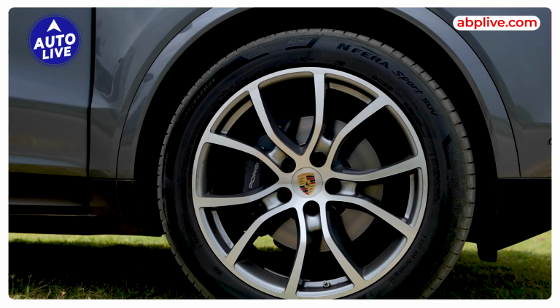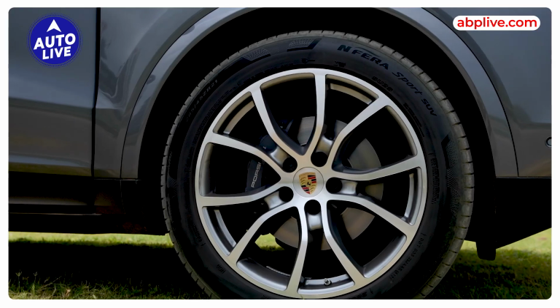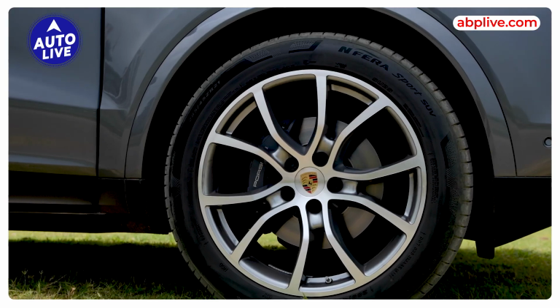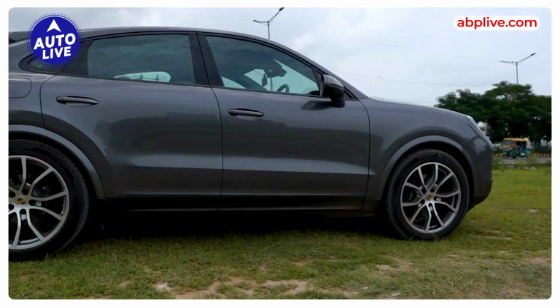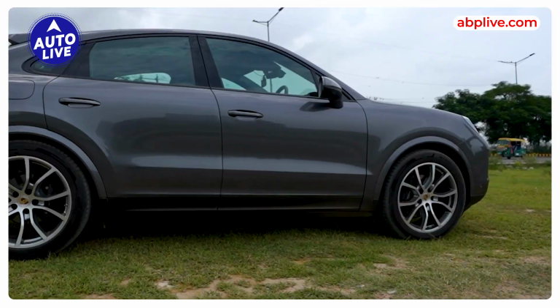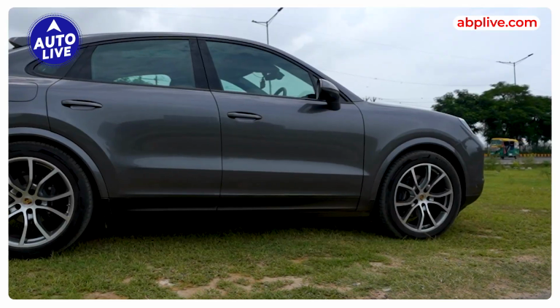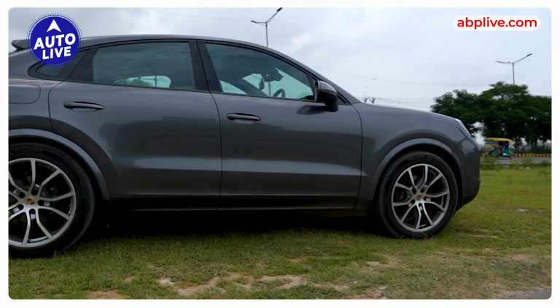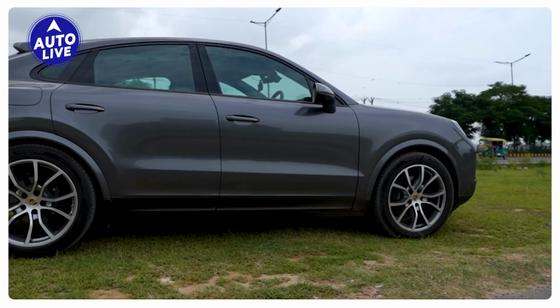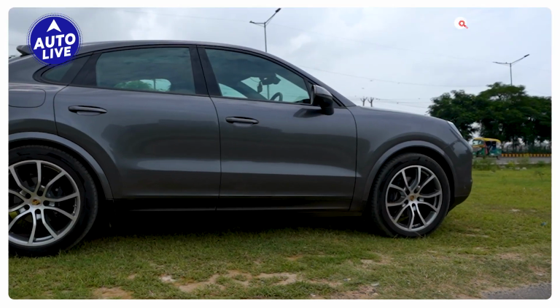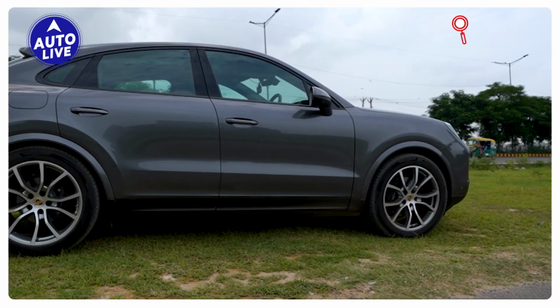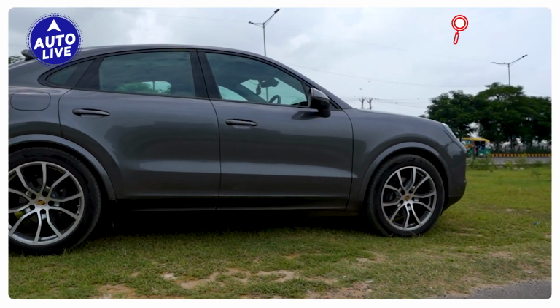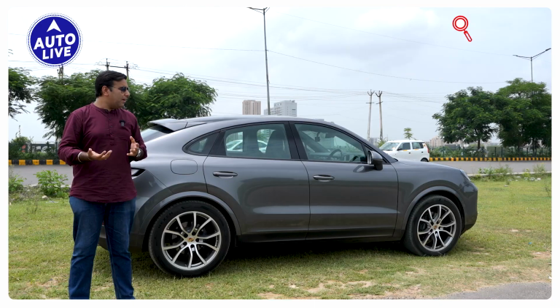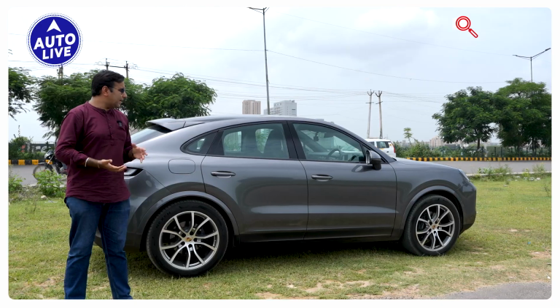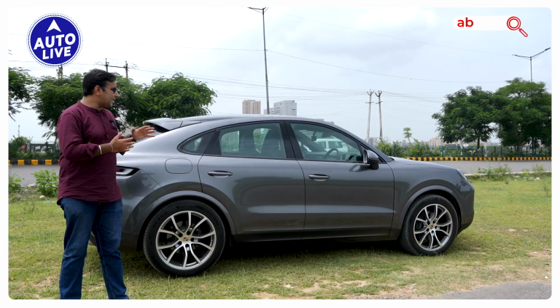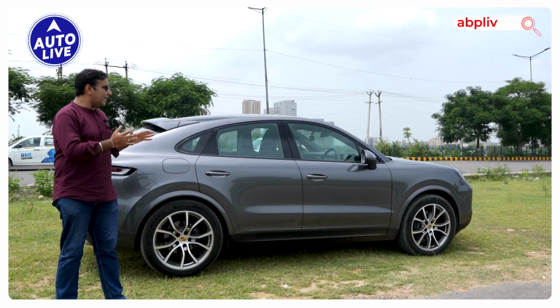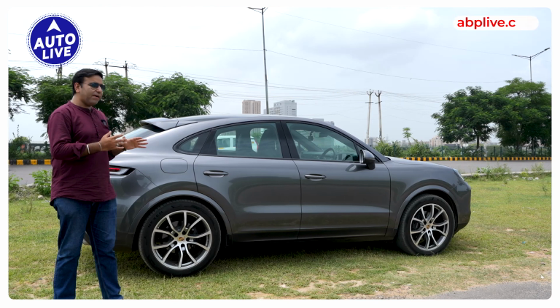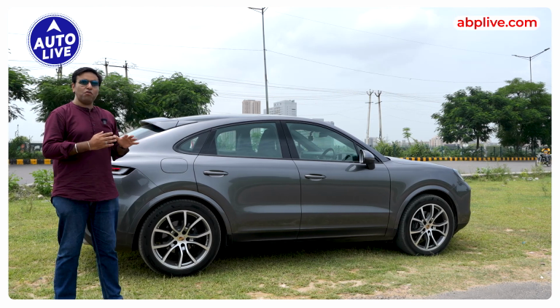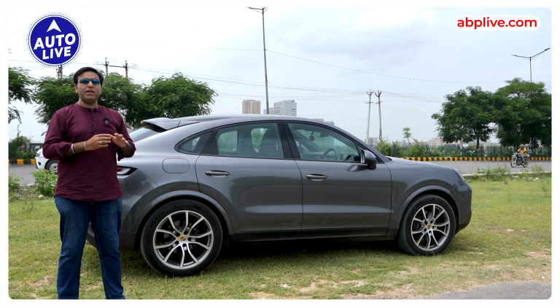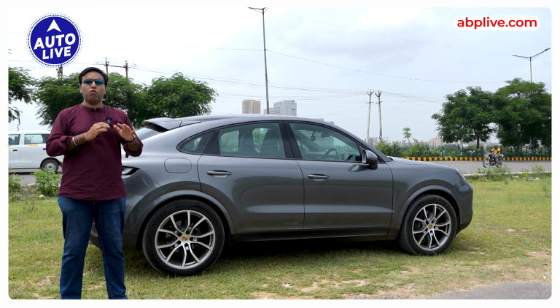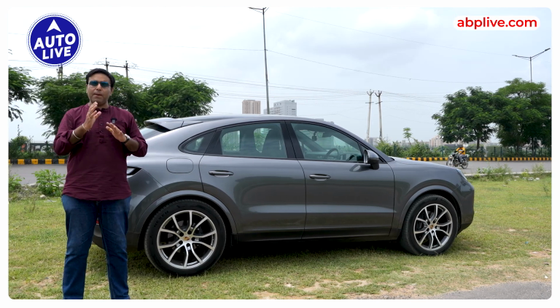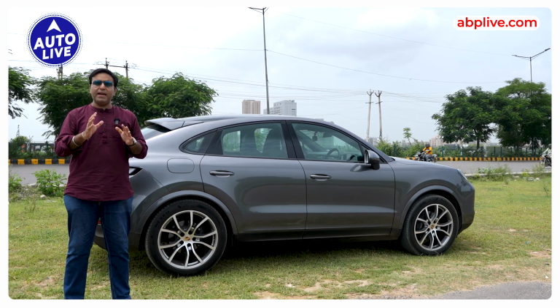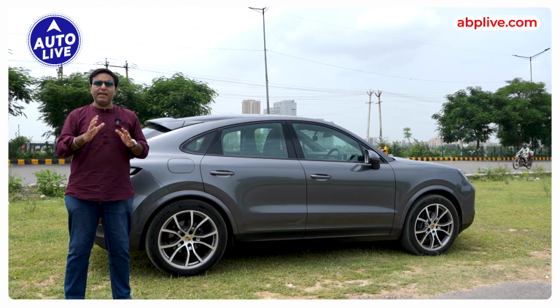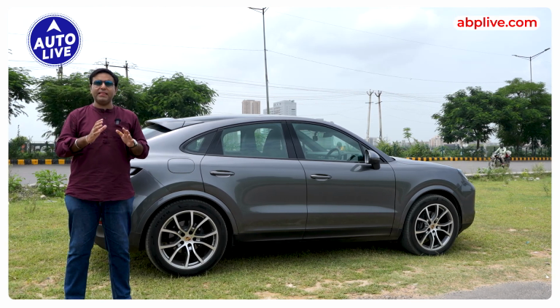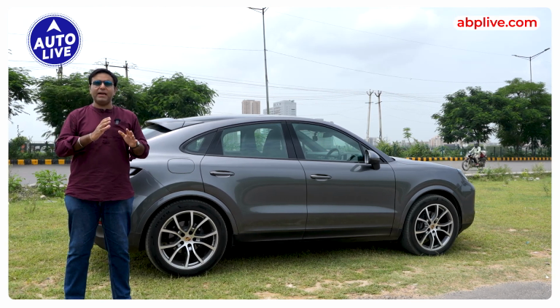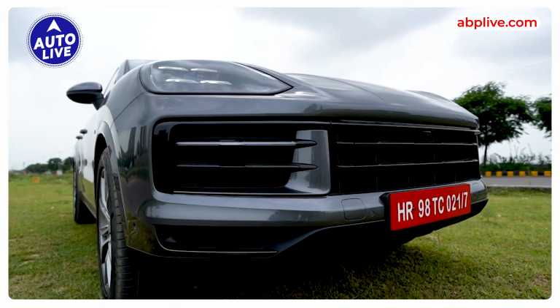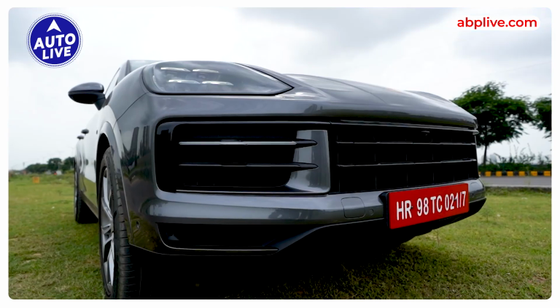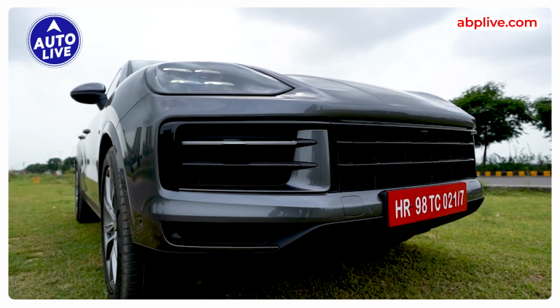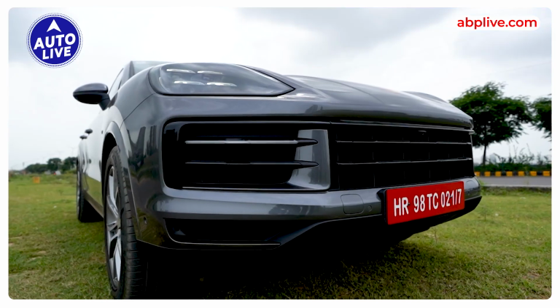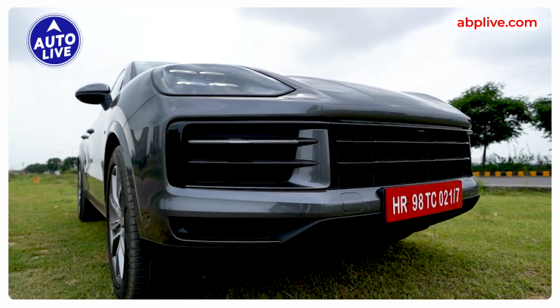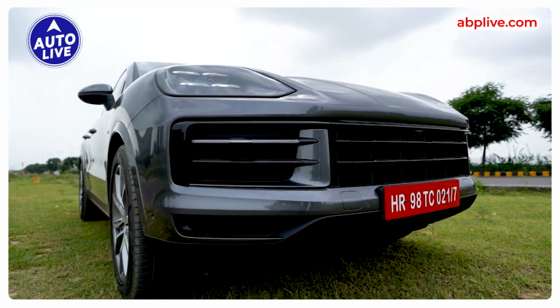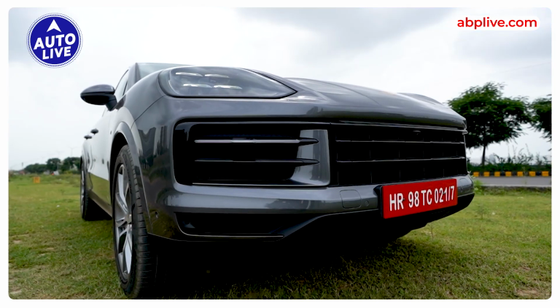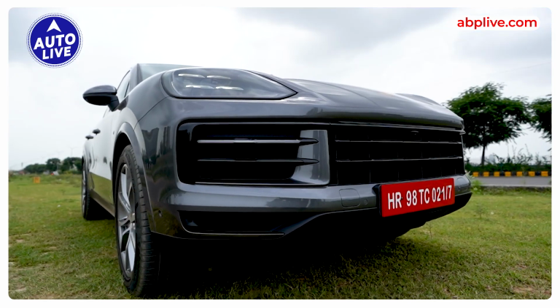Alloy wheels and colors — there are many options. But in styling, it has changed a little bit so that the car feels more sporty.